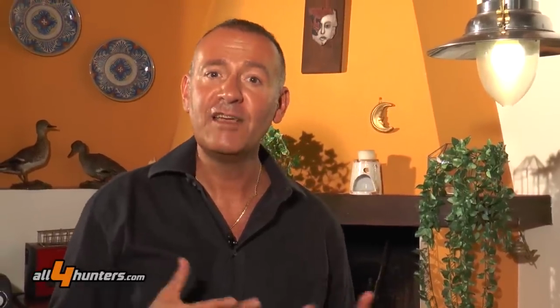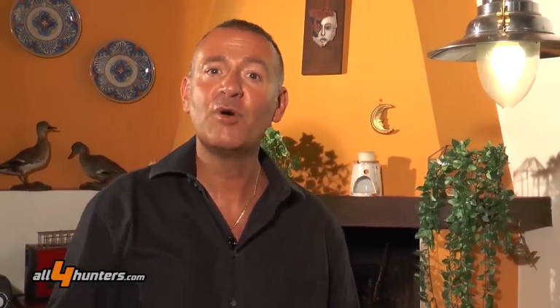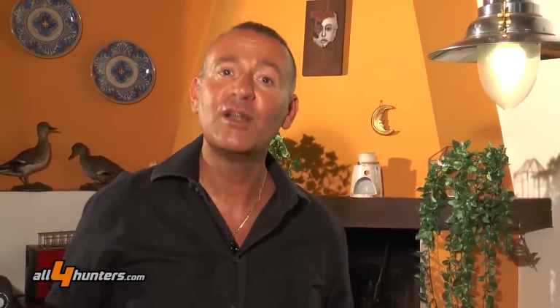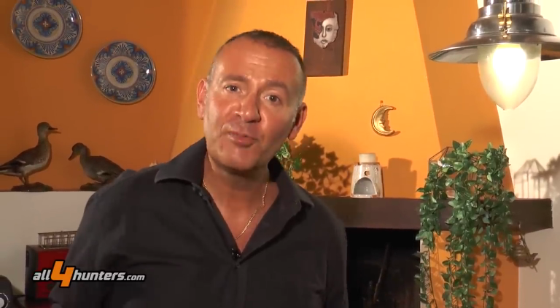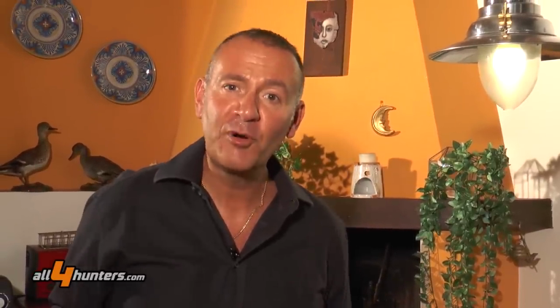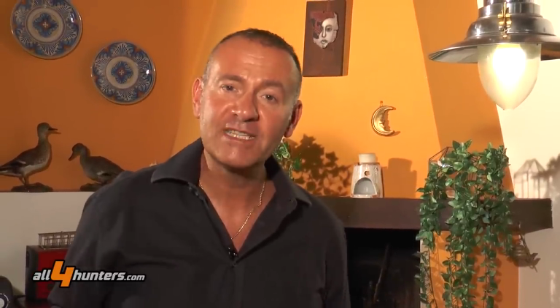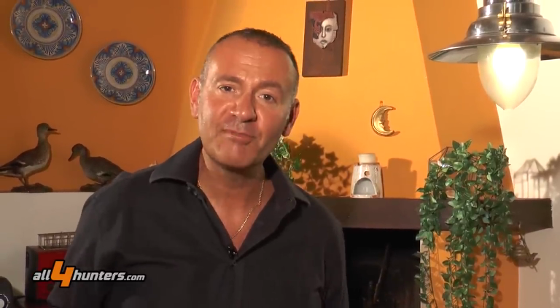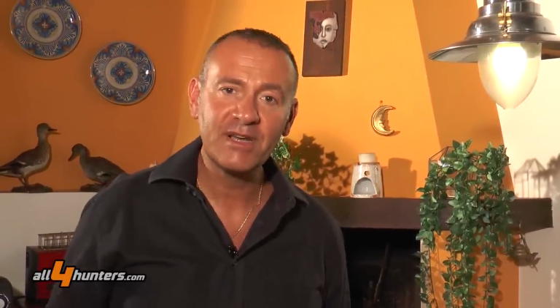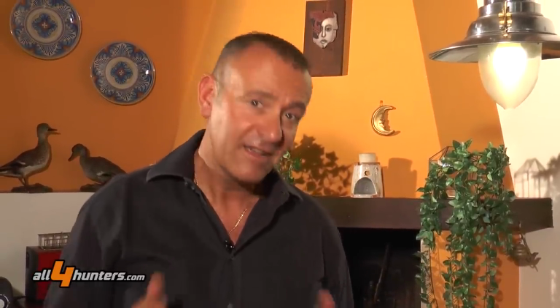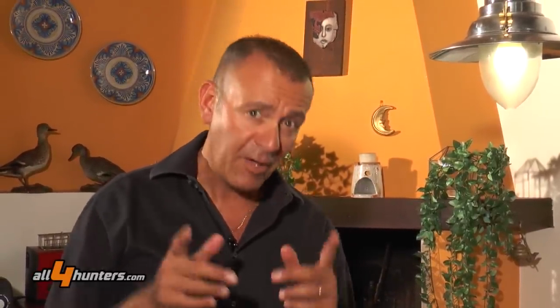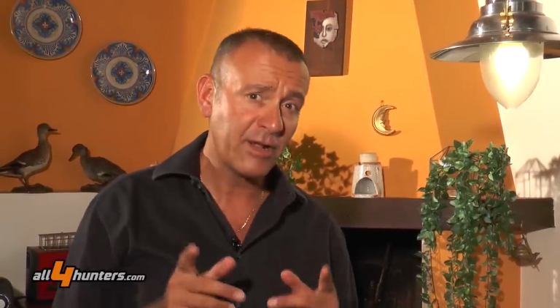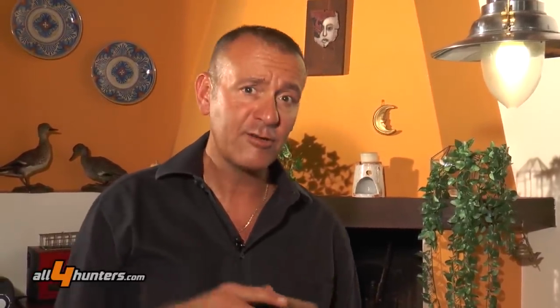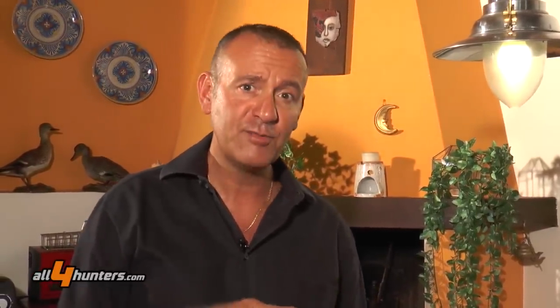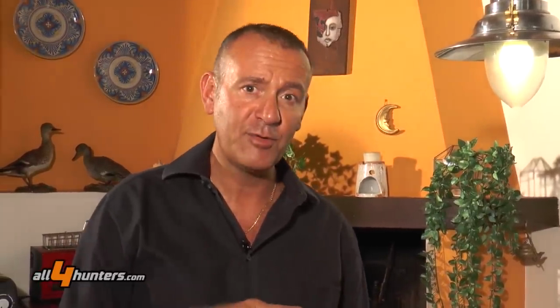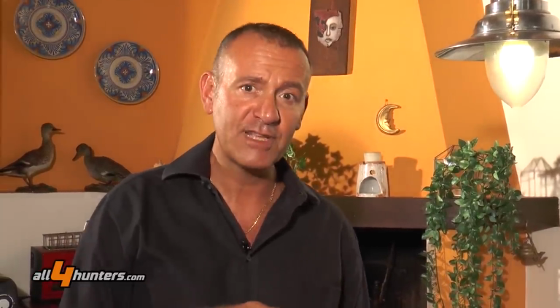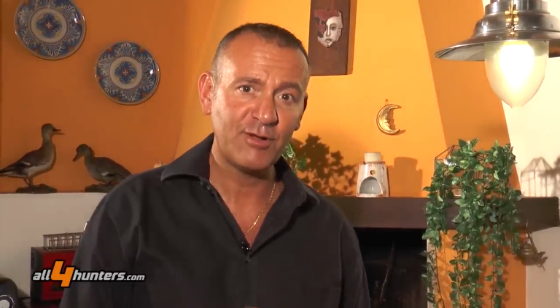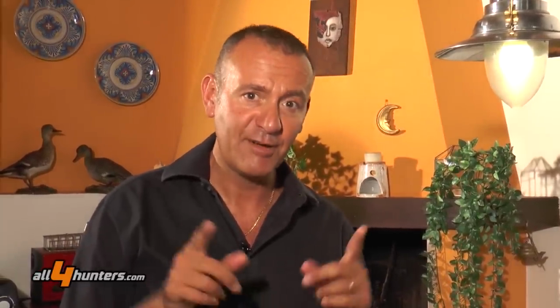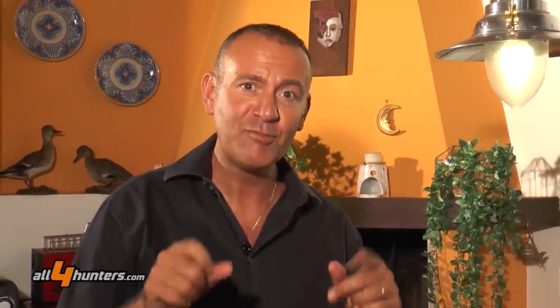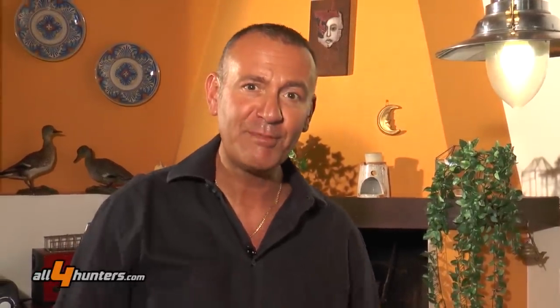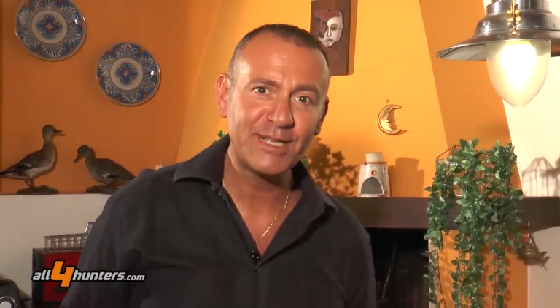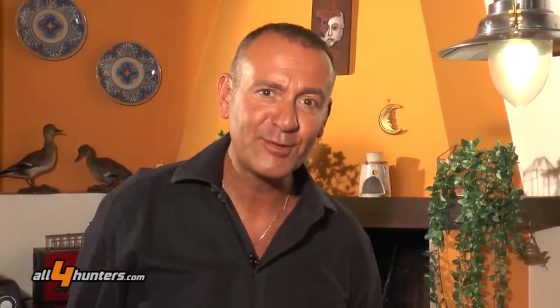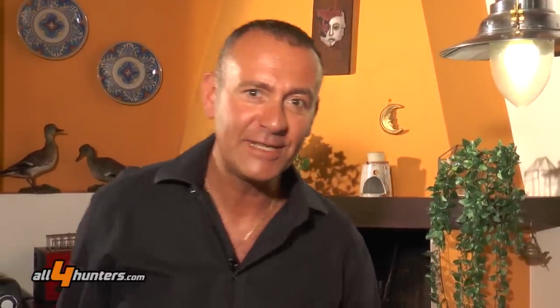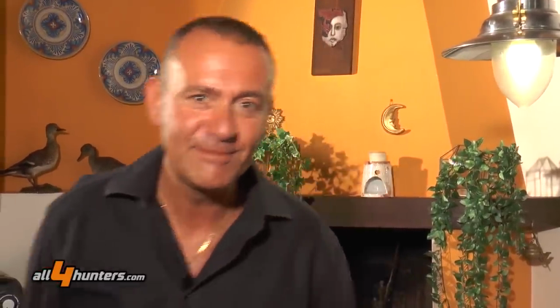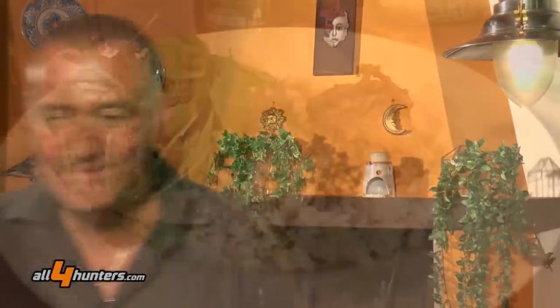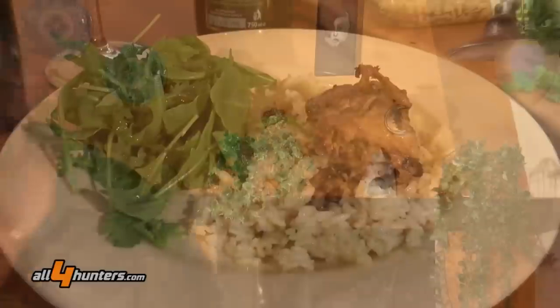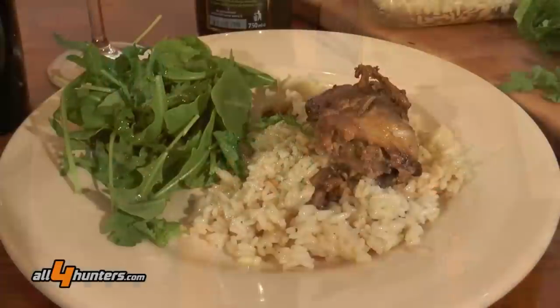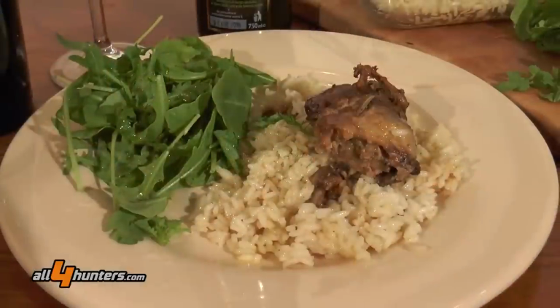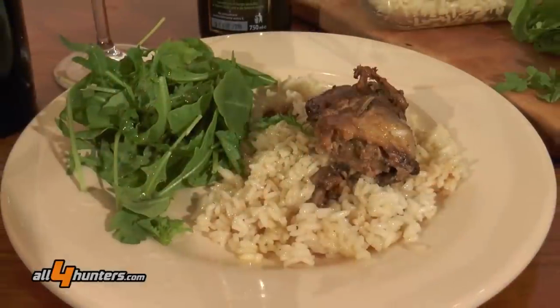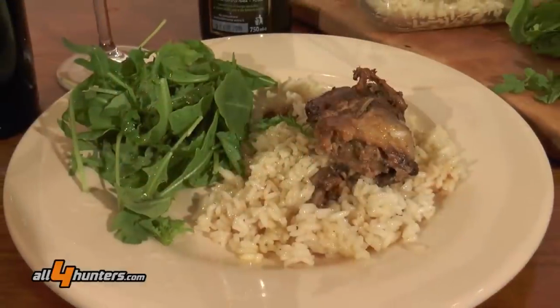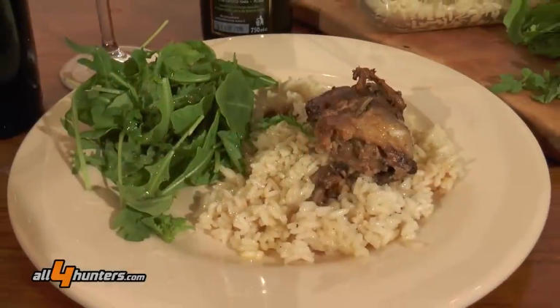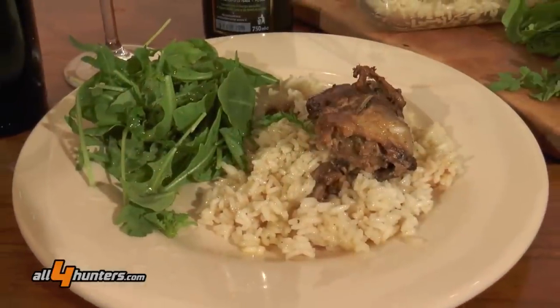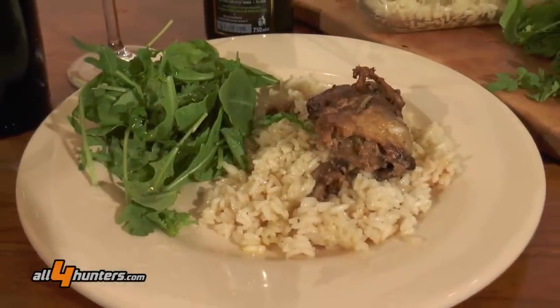So good luck as always, and I hope we've given you a little extra something this time. Buon appetito, everyone!